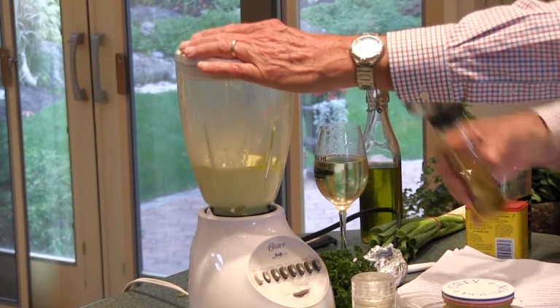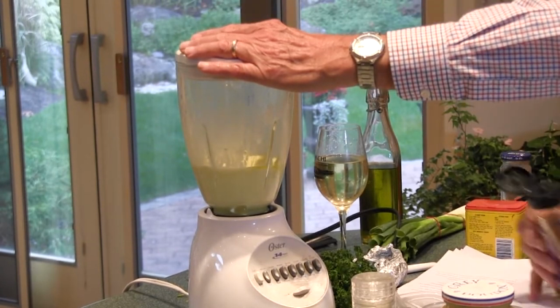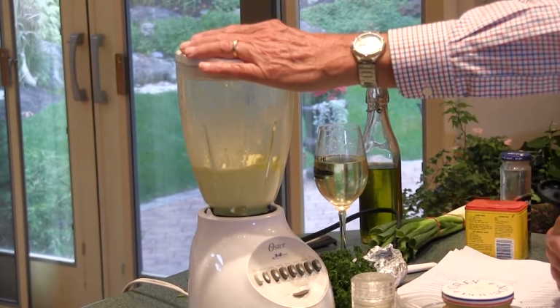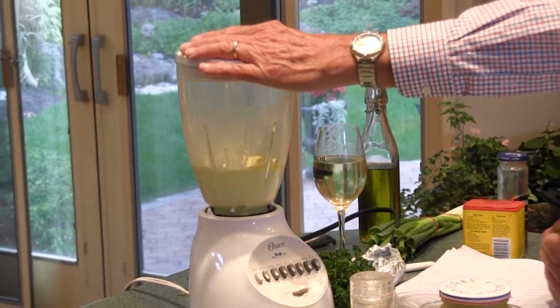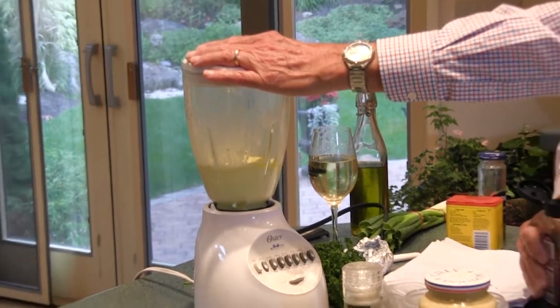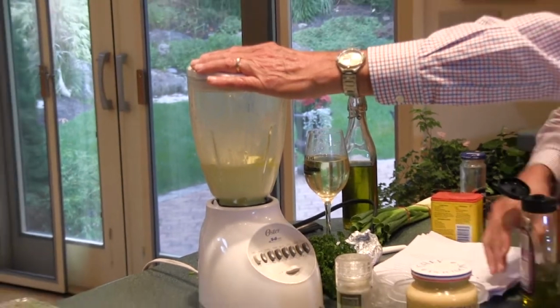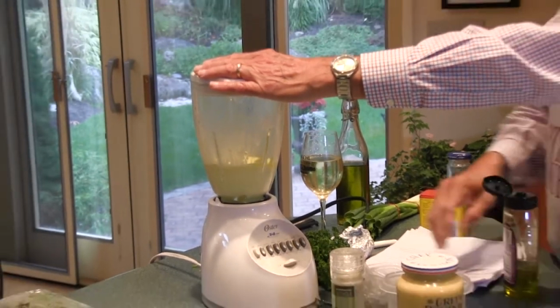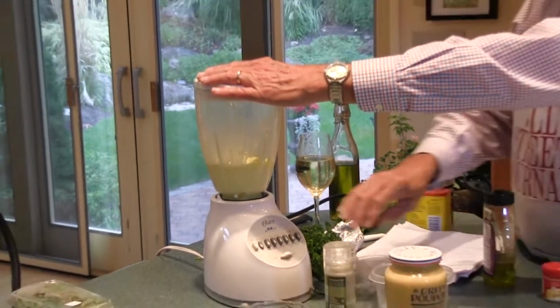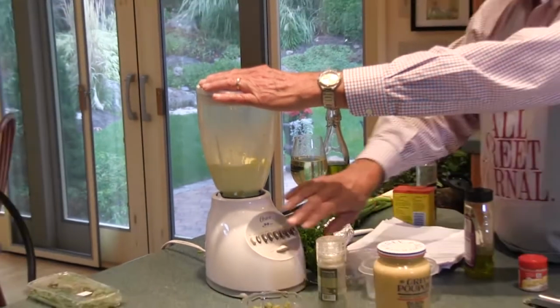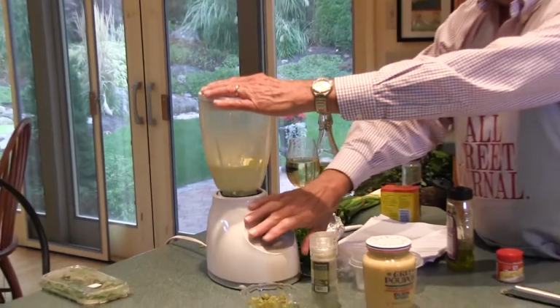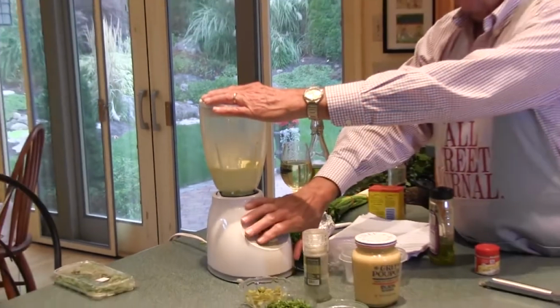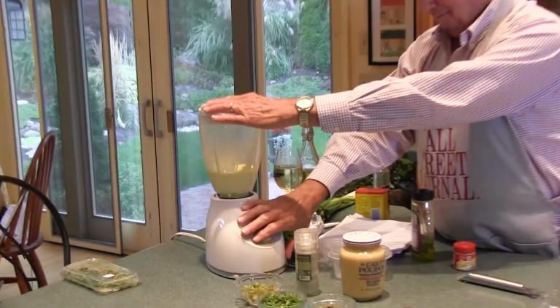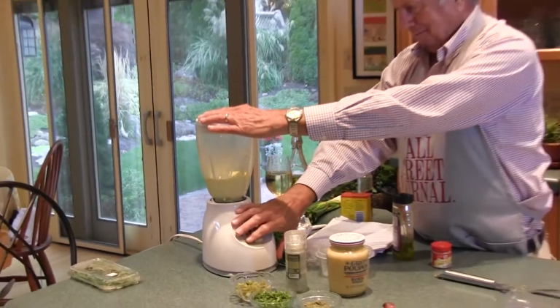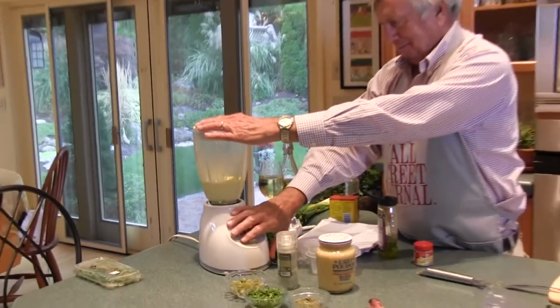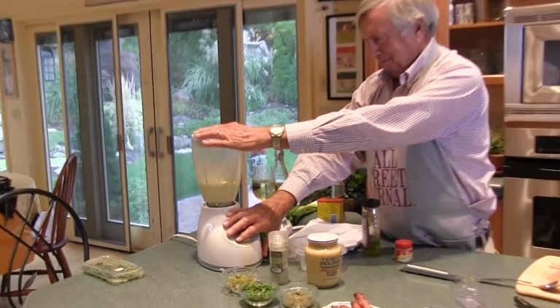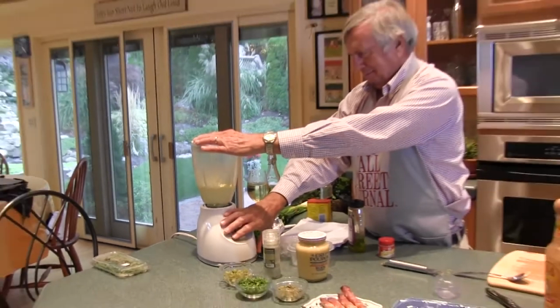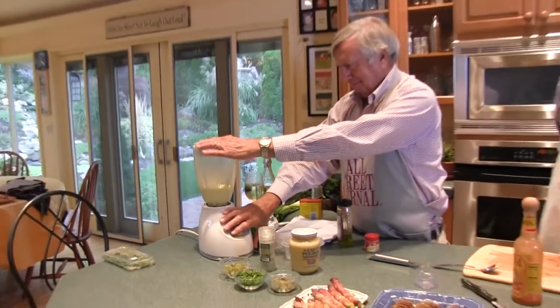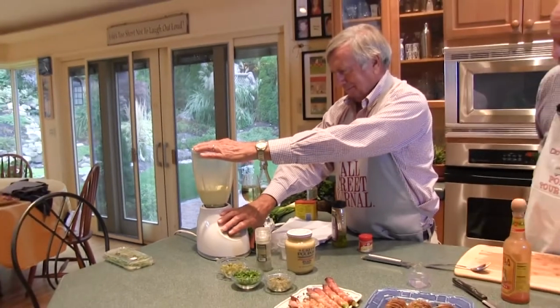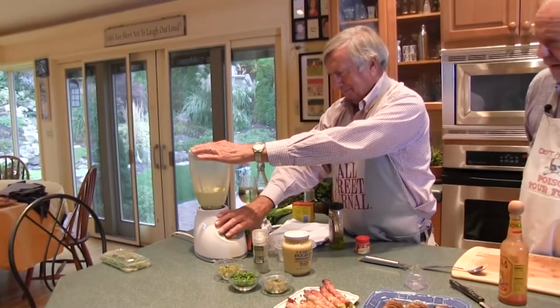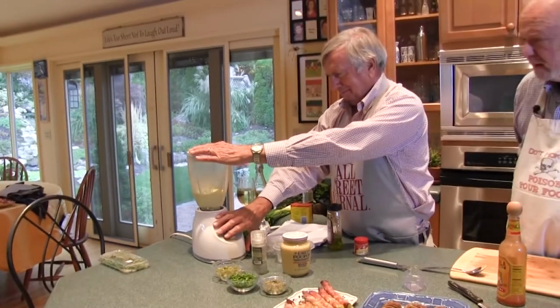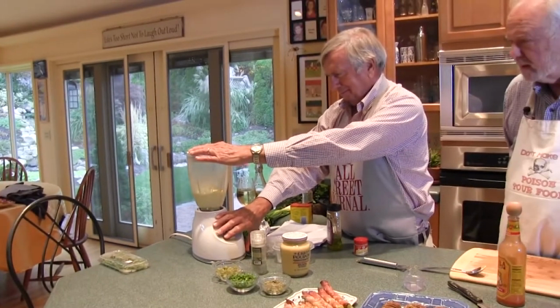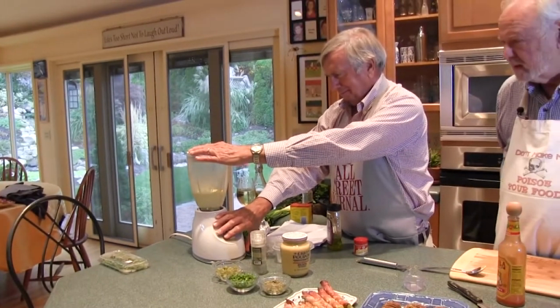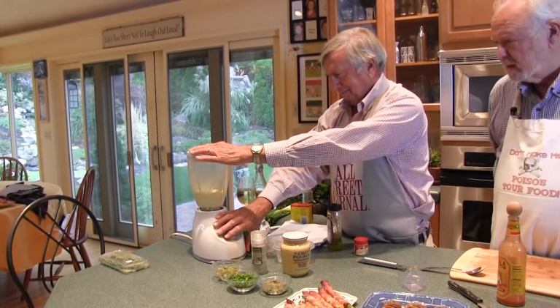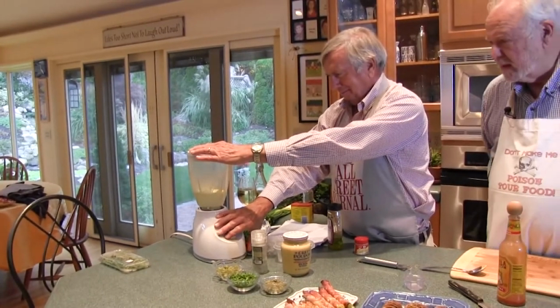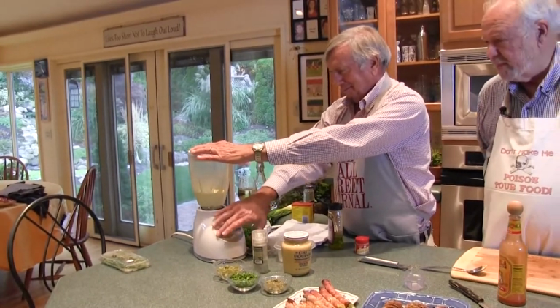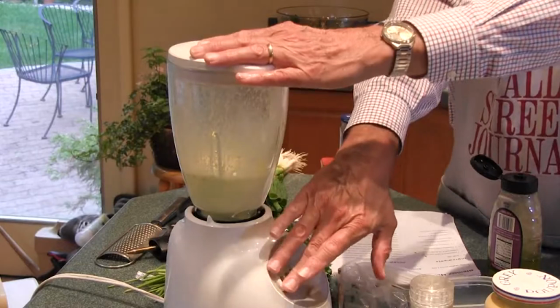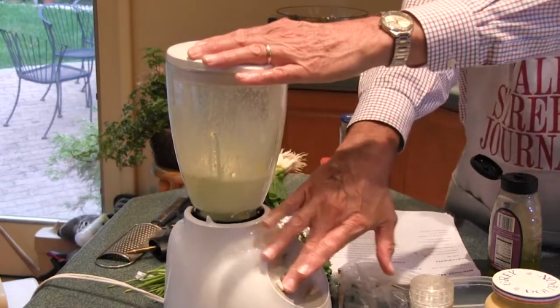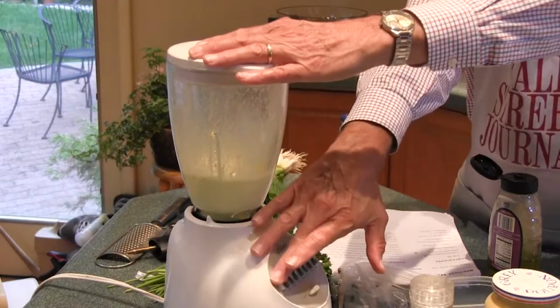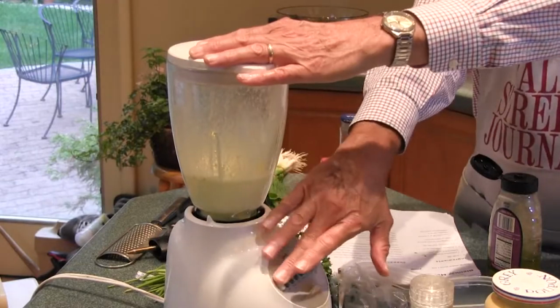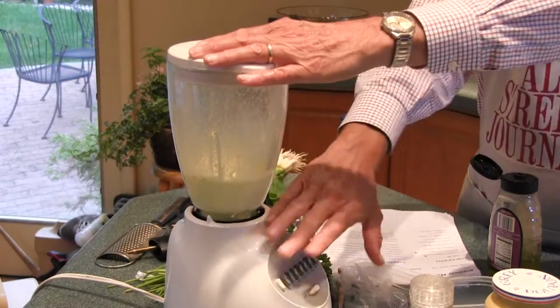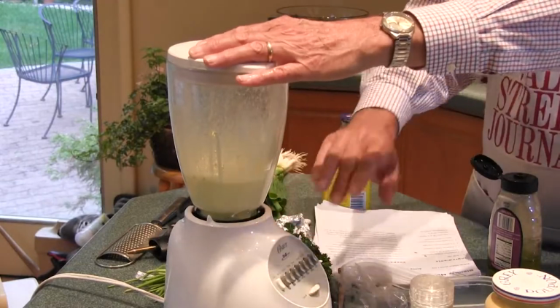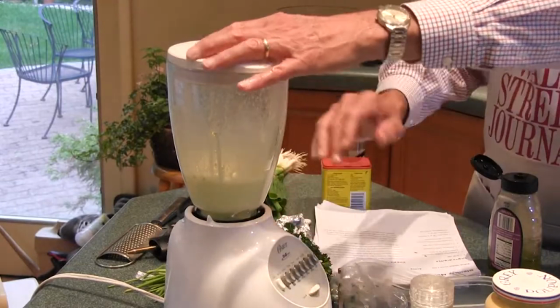Oh, that sounds like it's thickening. That might be mayonnaise, Paul. That's mayonnaise.